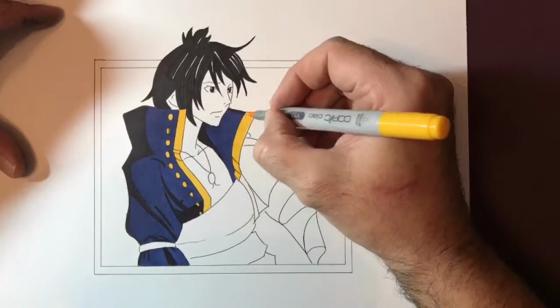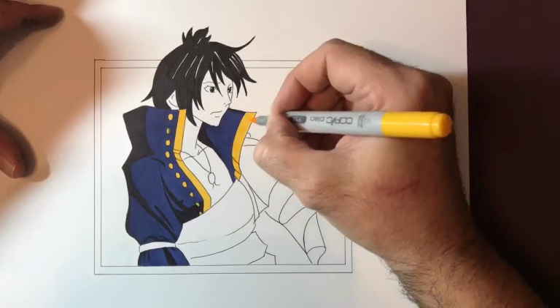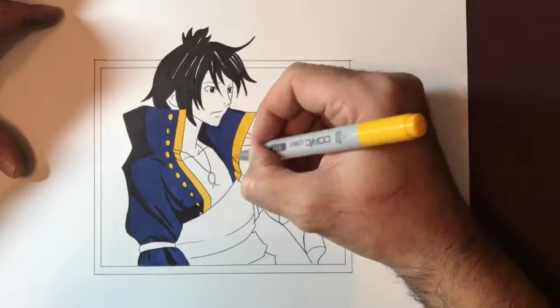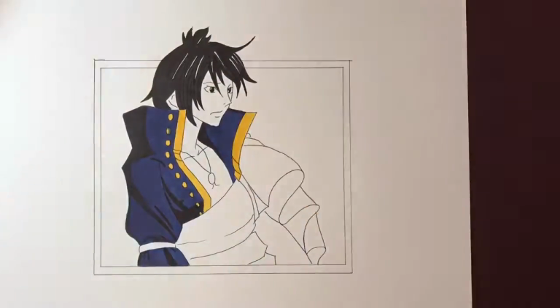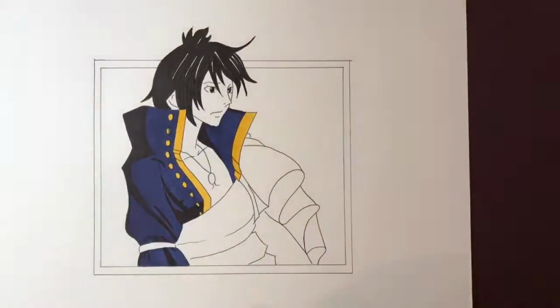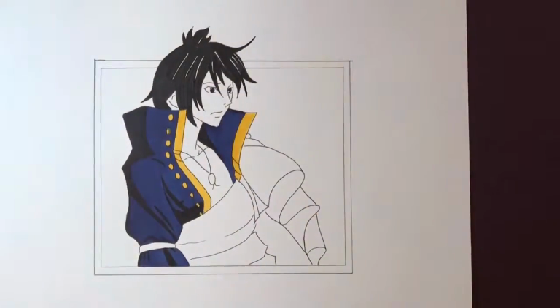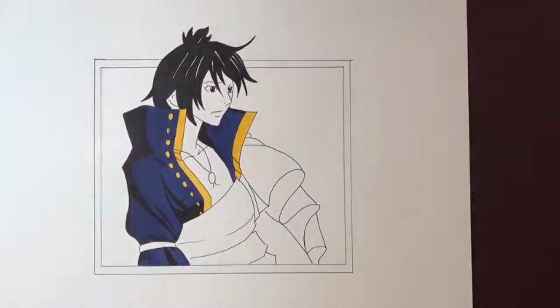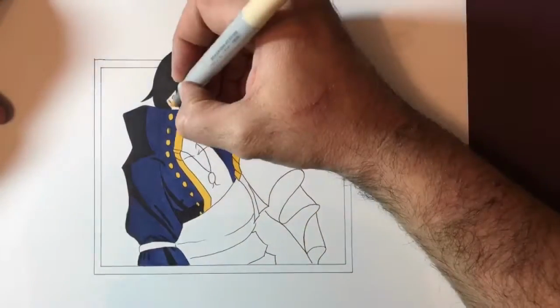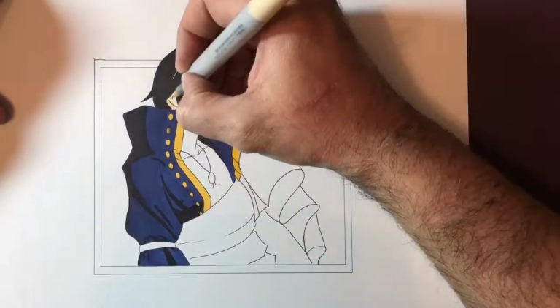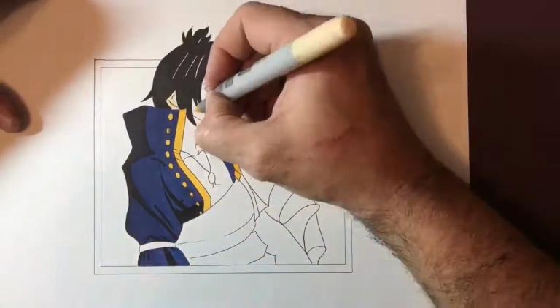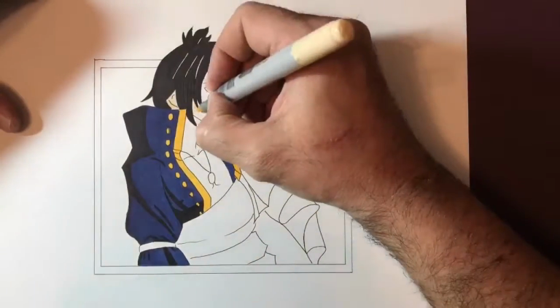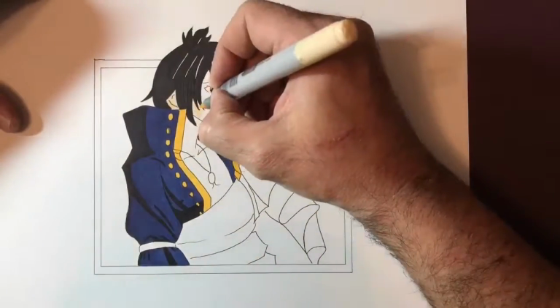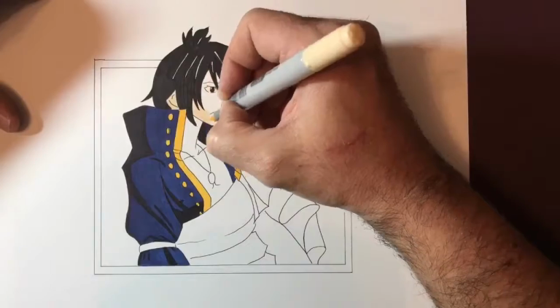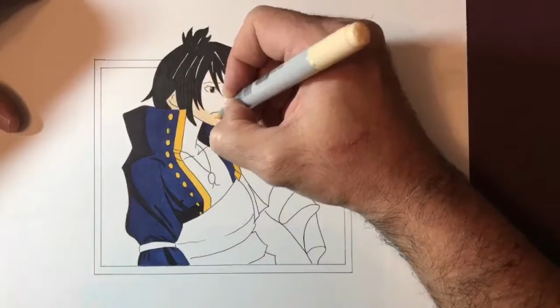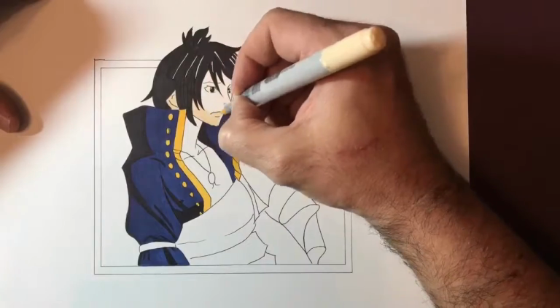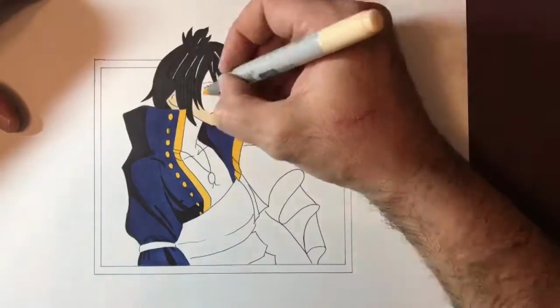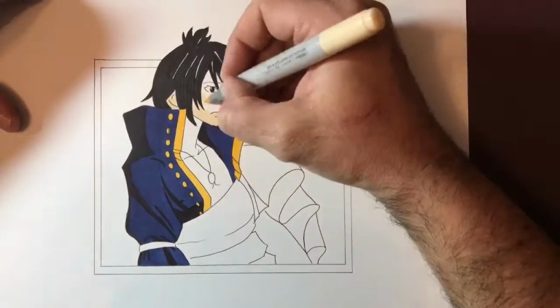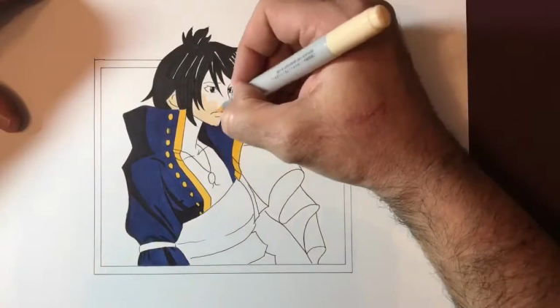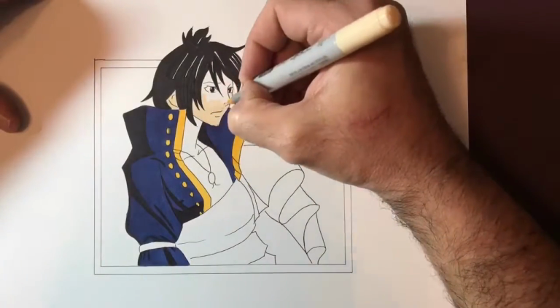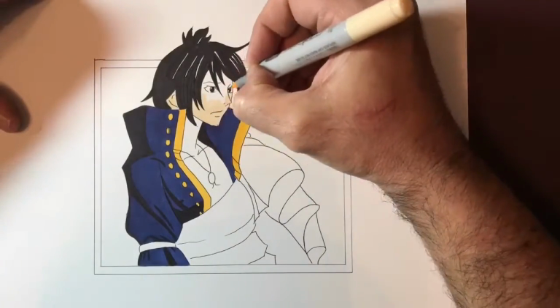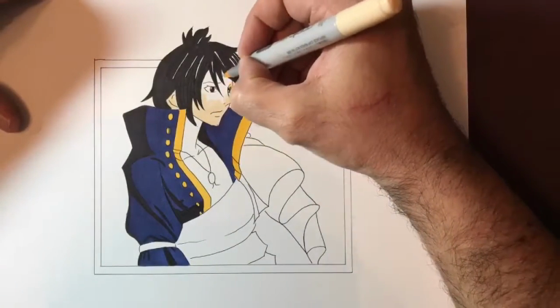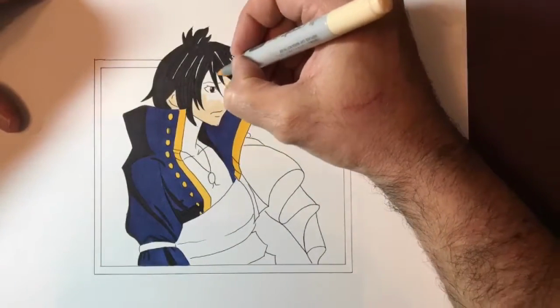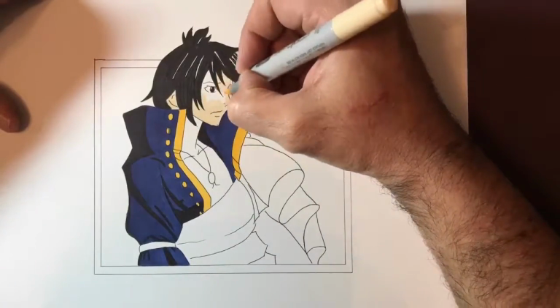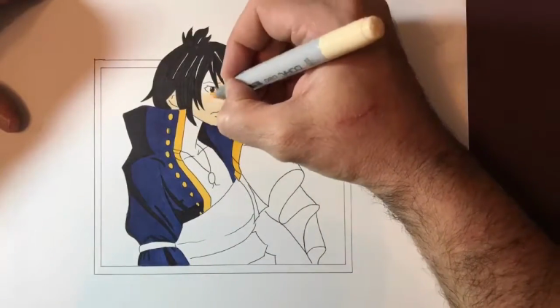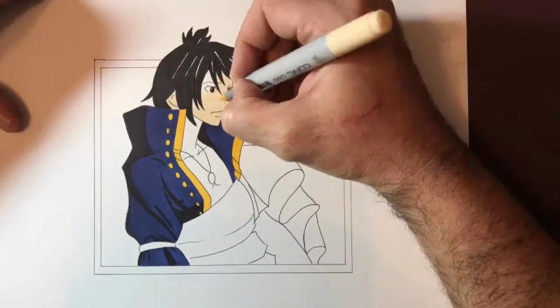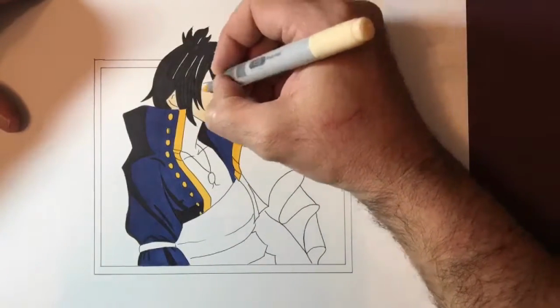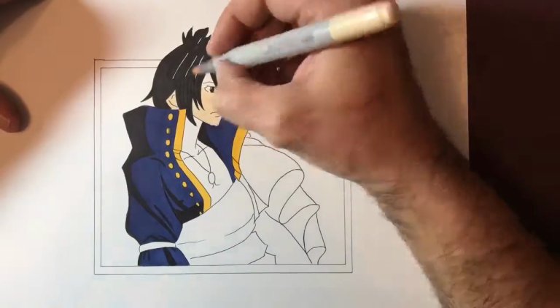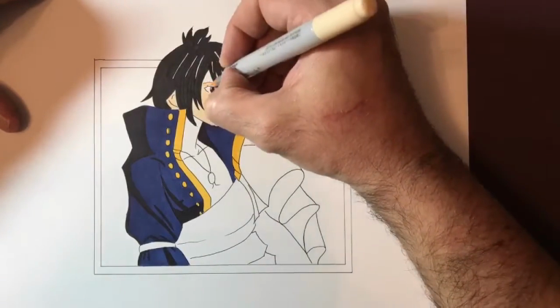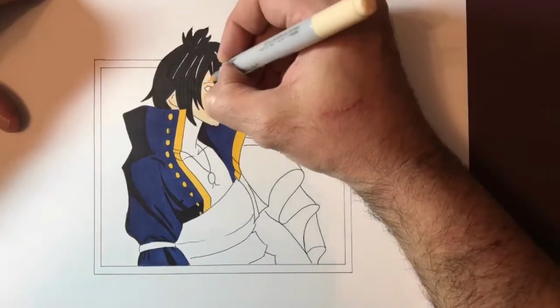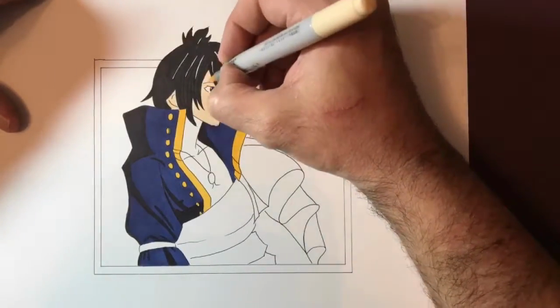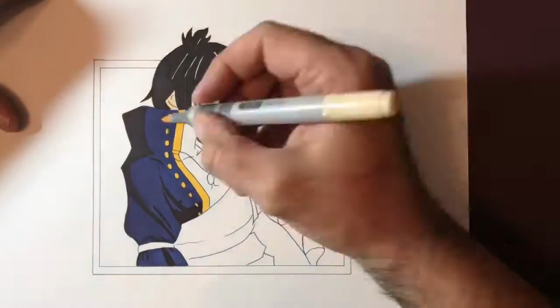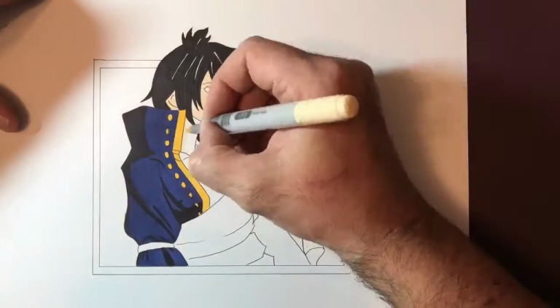Here you can see I'm laying down the golden yellow. This stands out really well against the Prussian blue and the black.